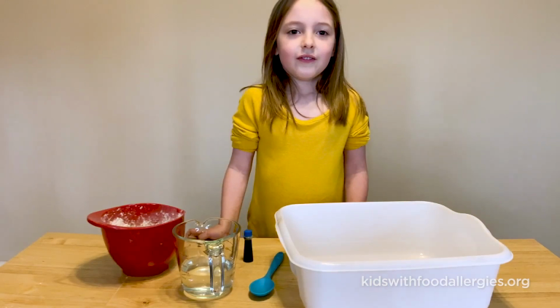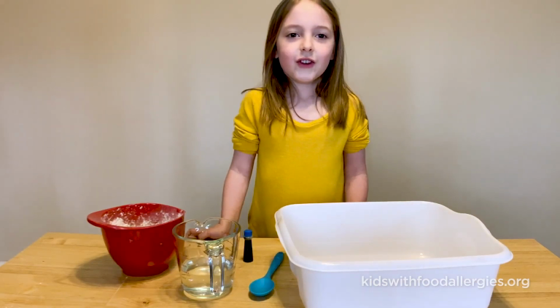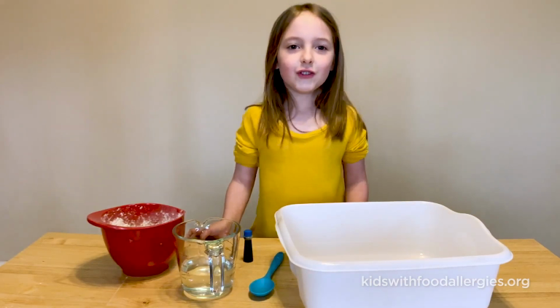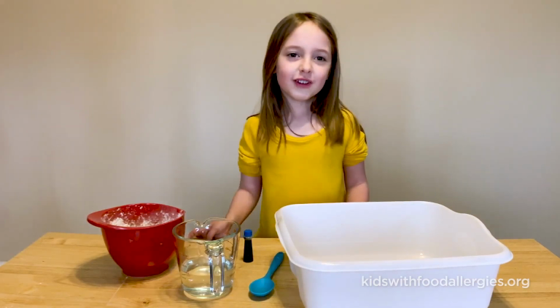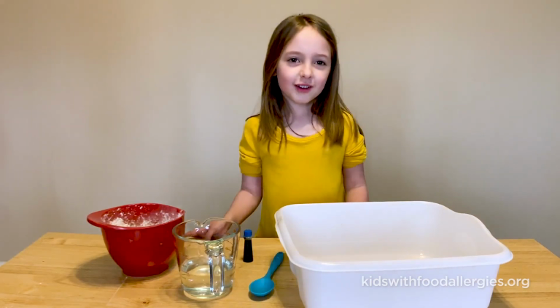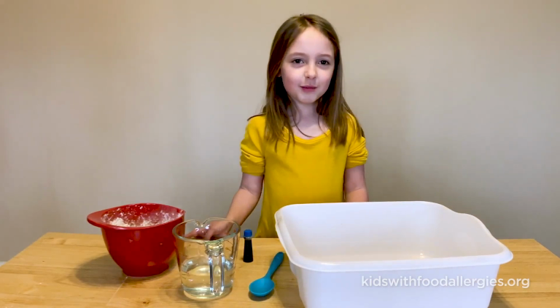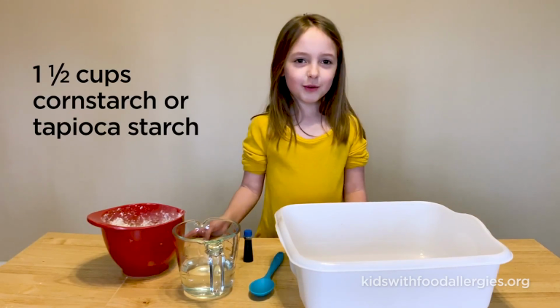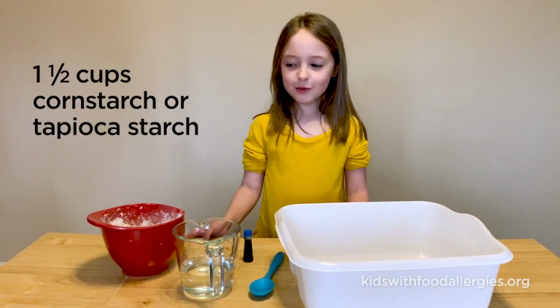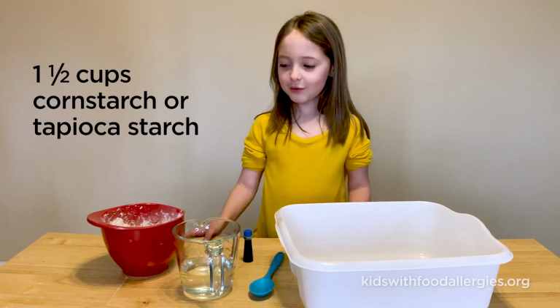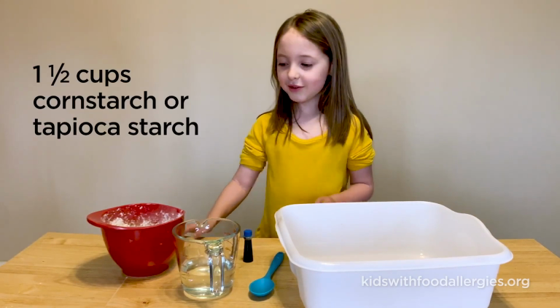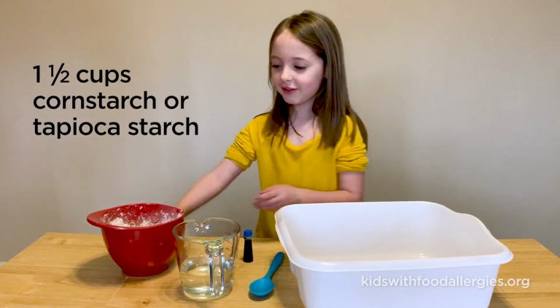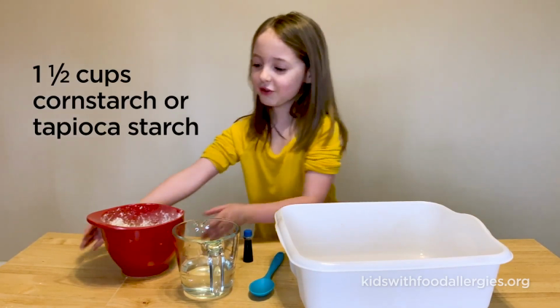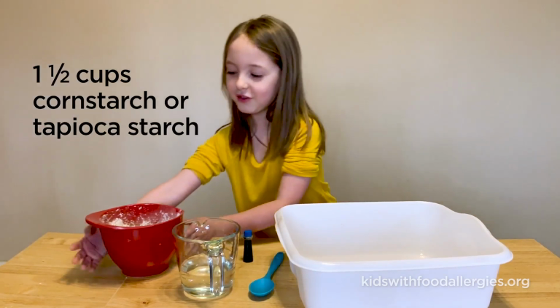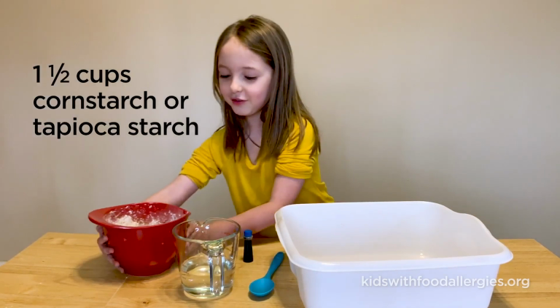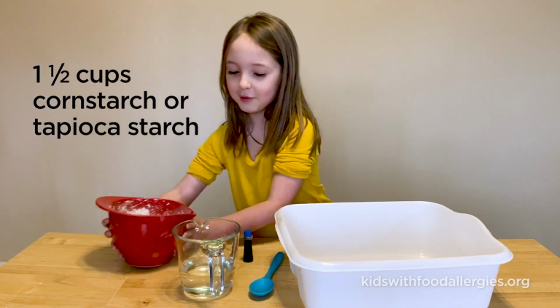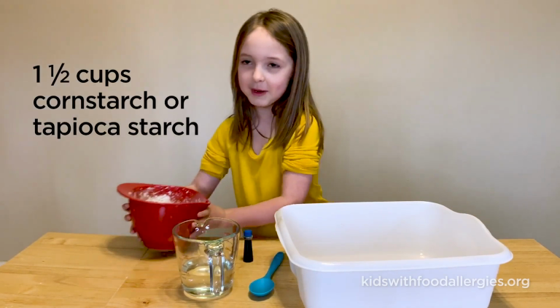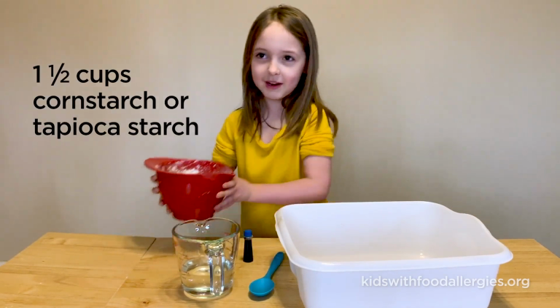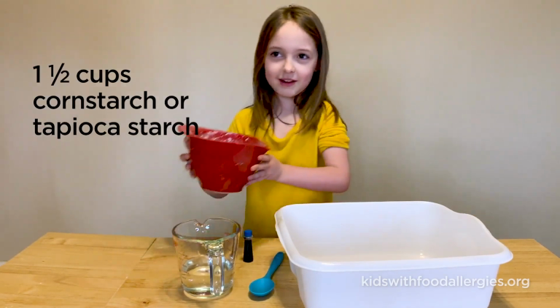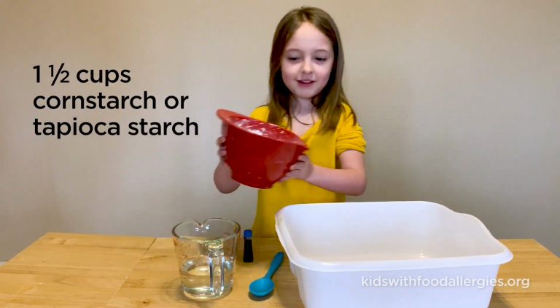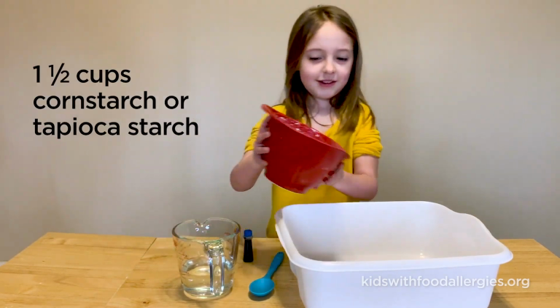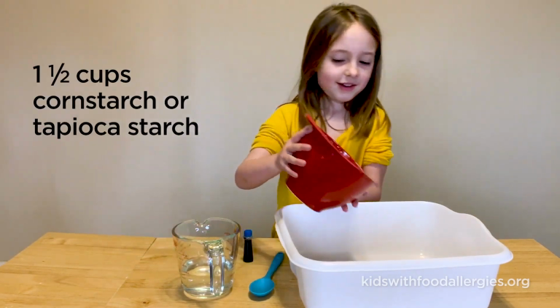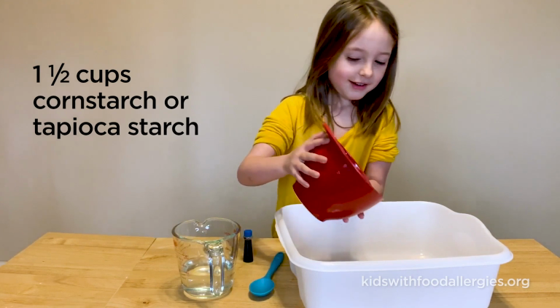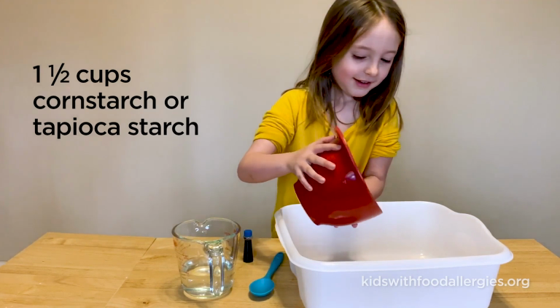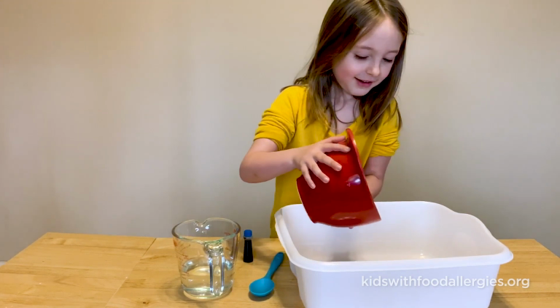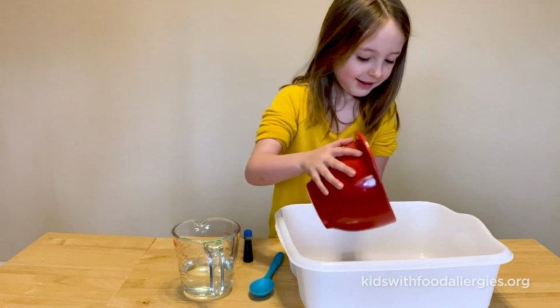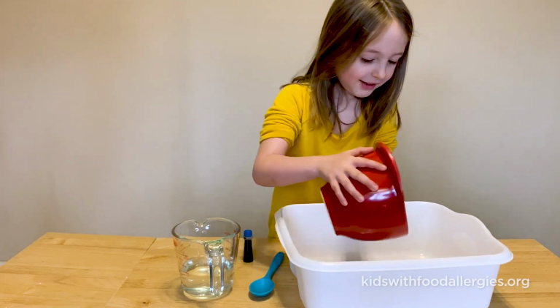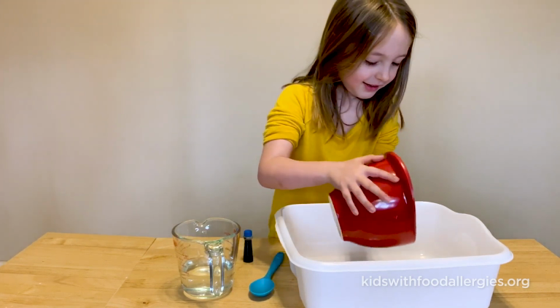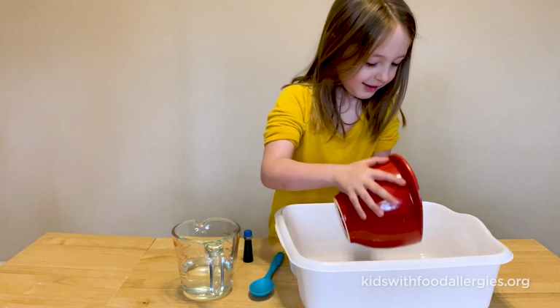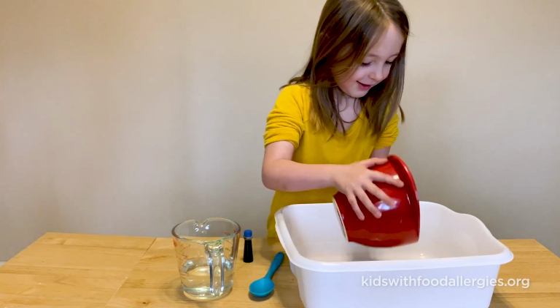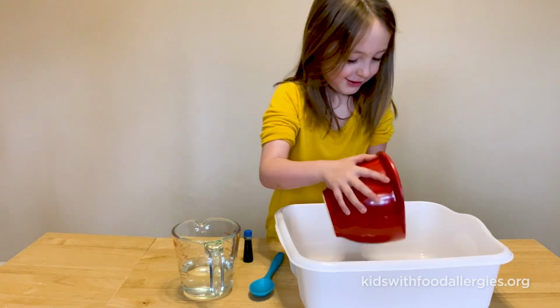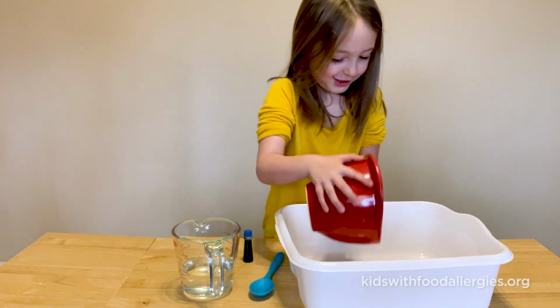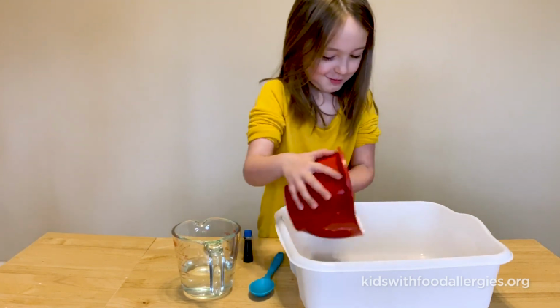First, we're going to pour cornstarch into the pan. Shake it up.